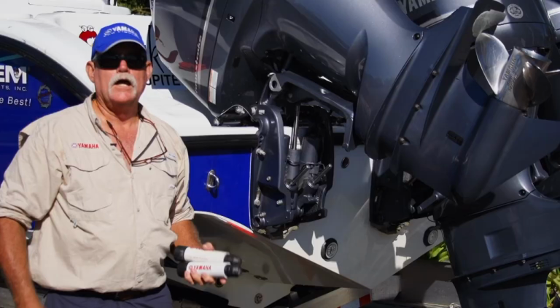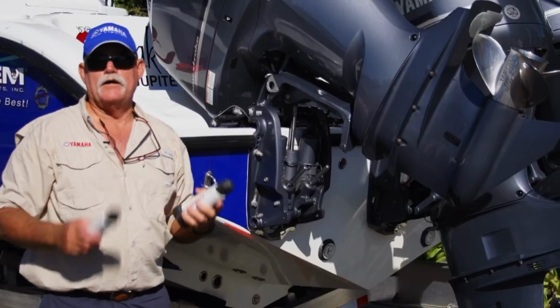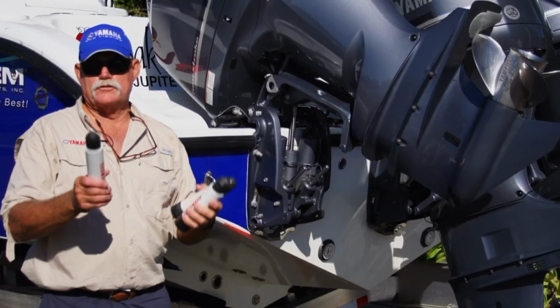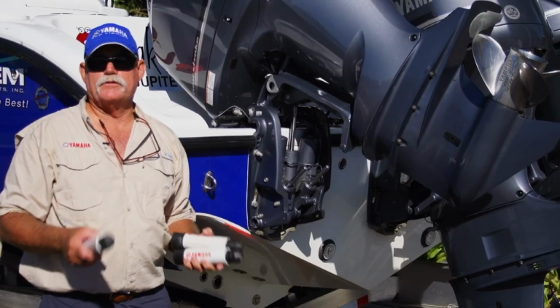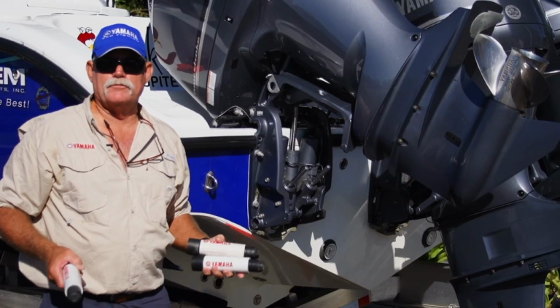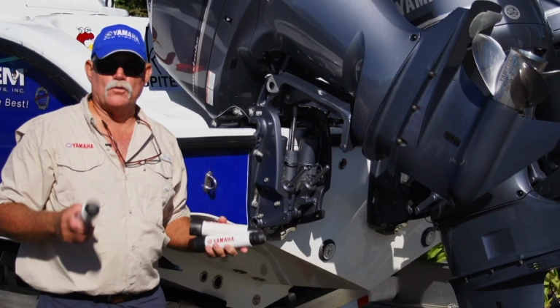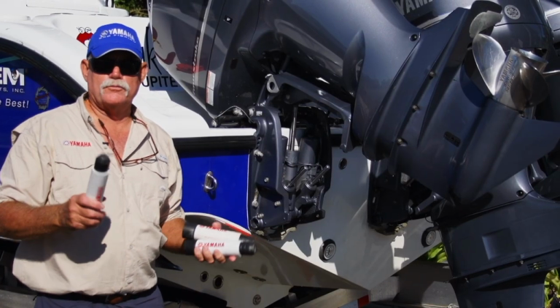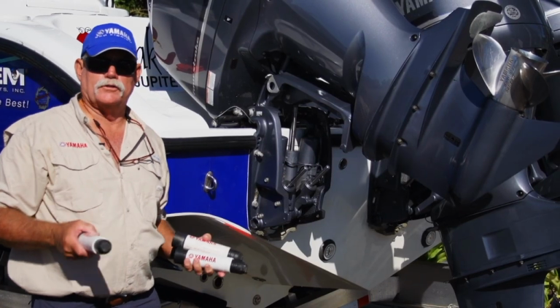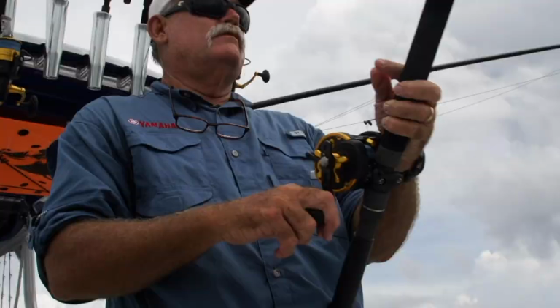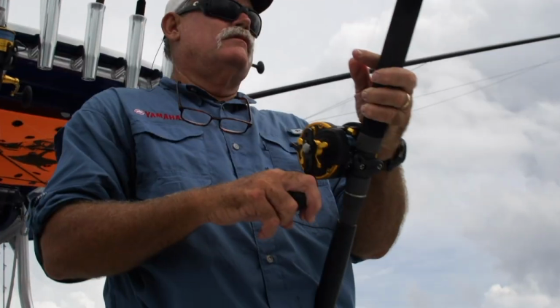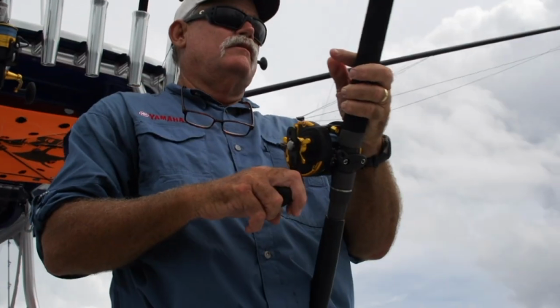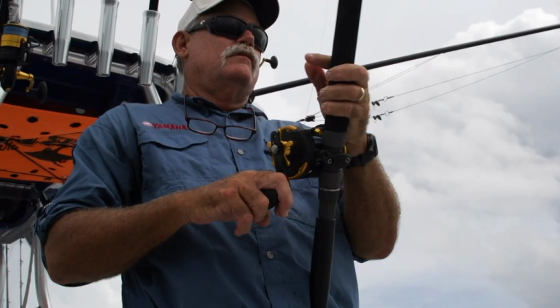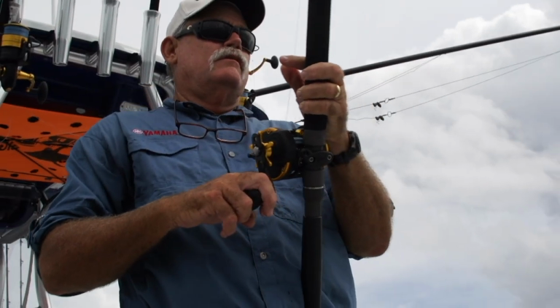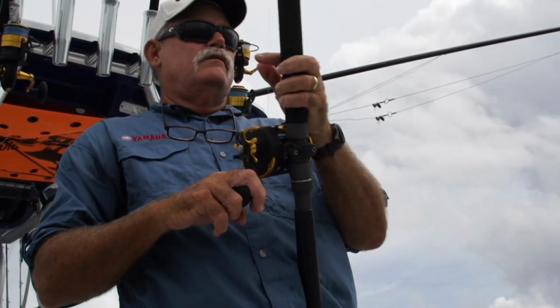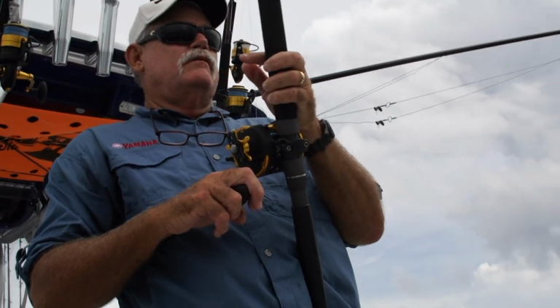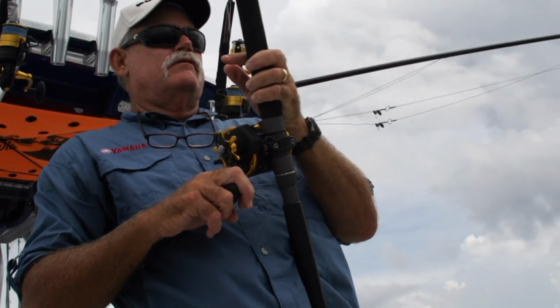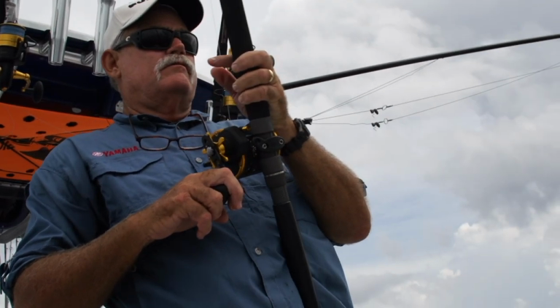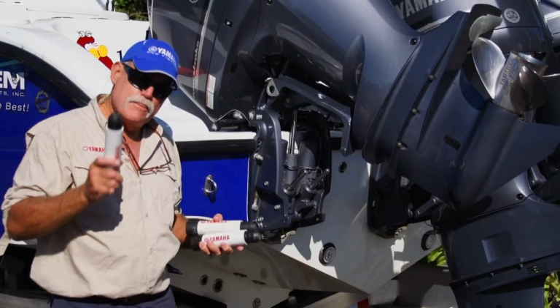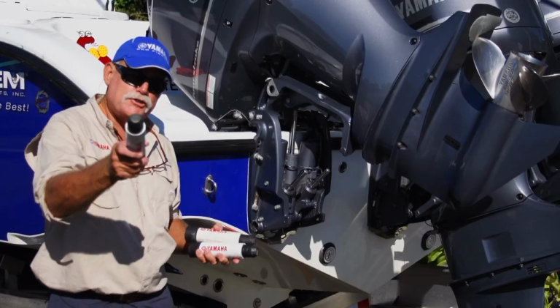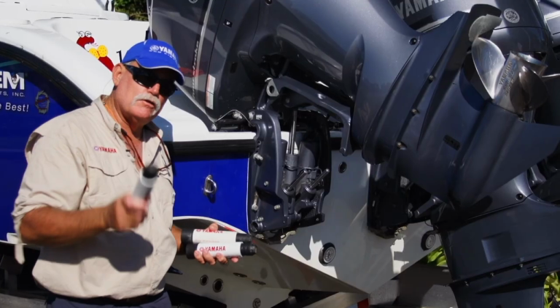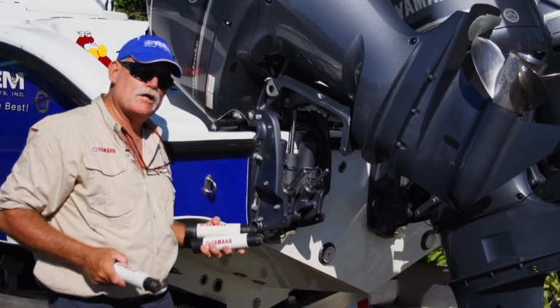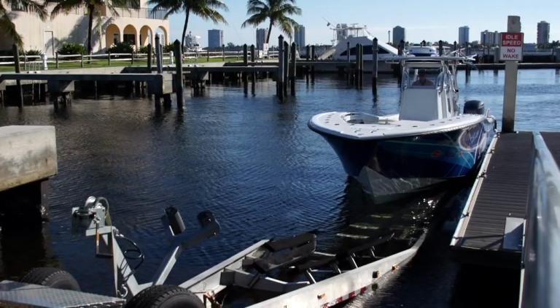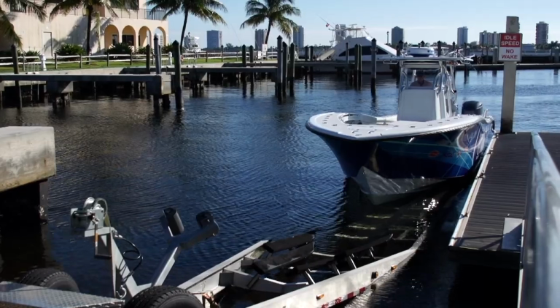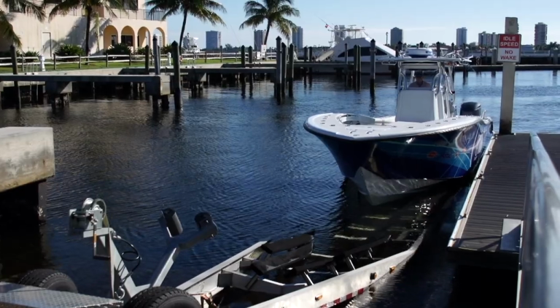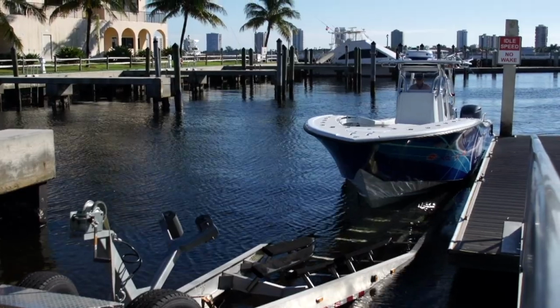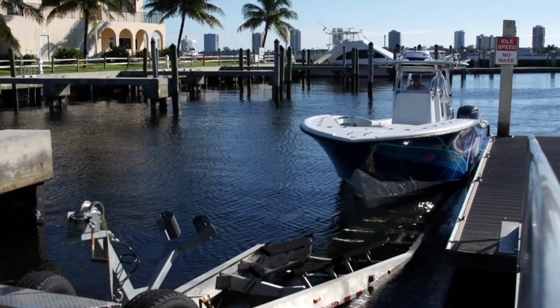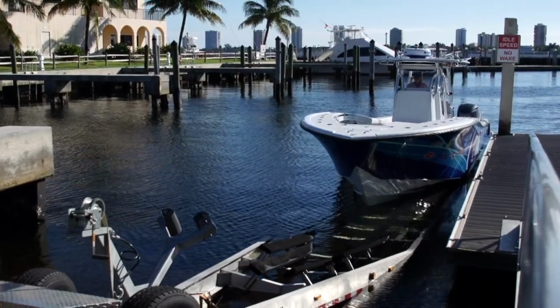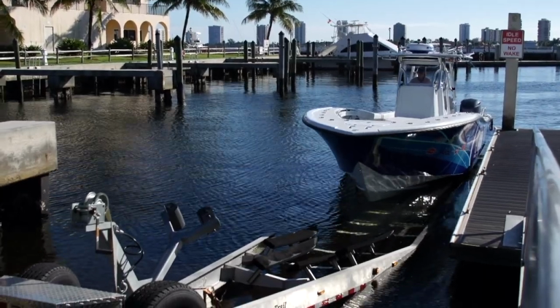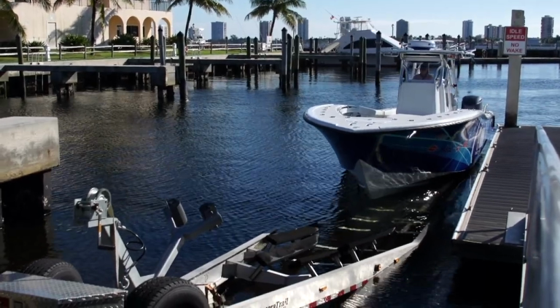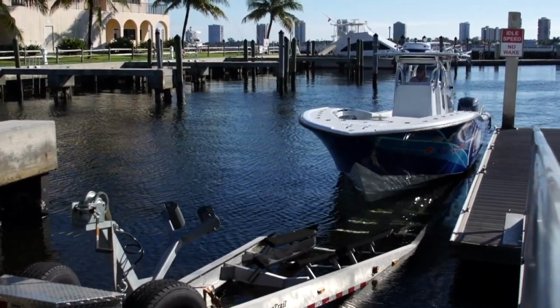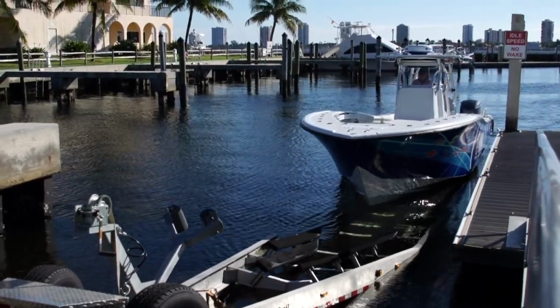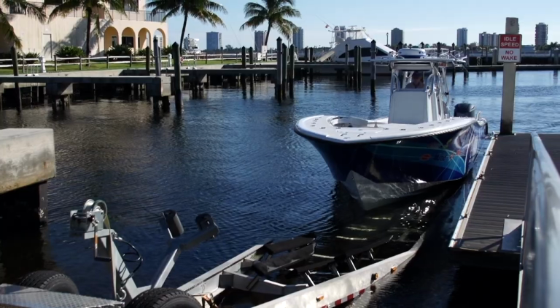Hi folks, I'm Captain George Mitchell. I'm a fishing guide as well as a tournament angler. This year alone I've got 27,000 miles on my transporter.